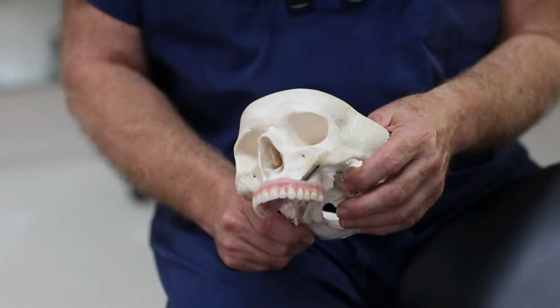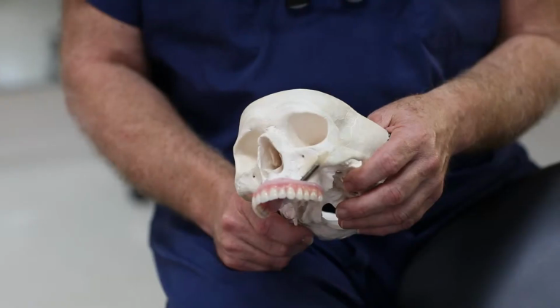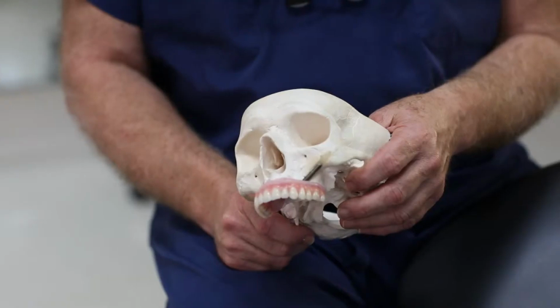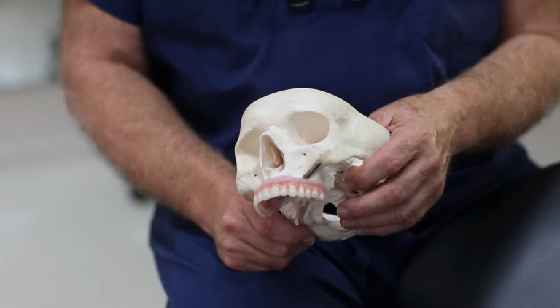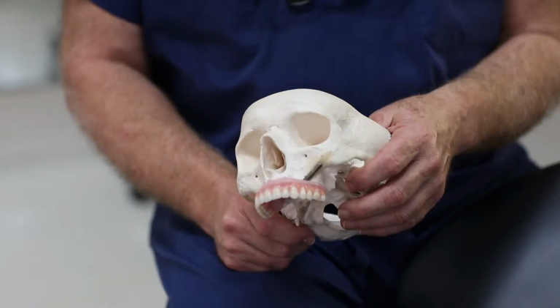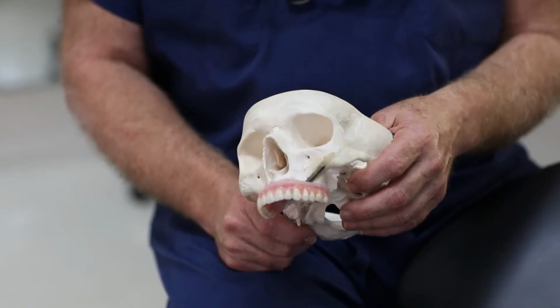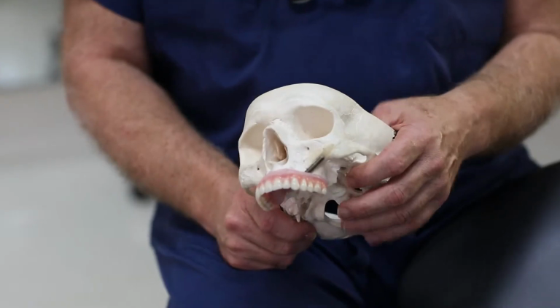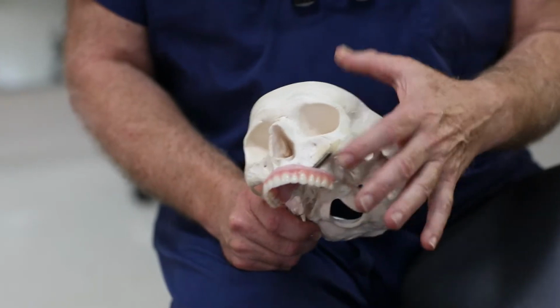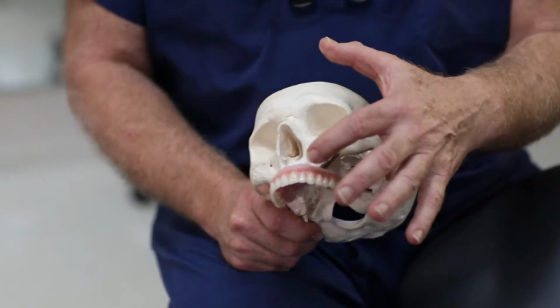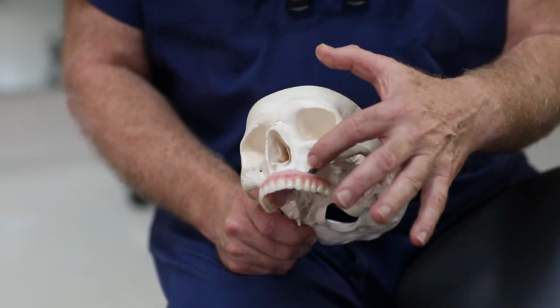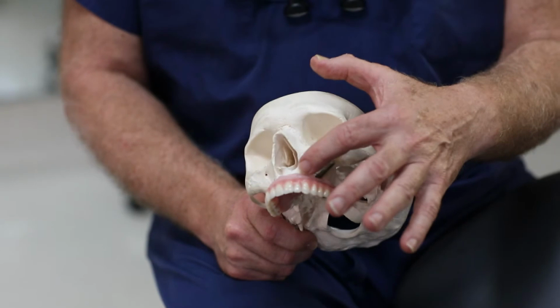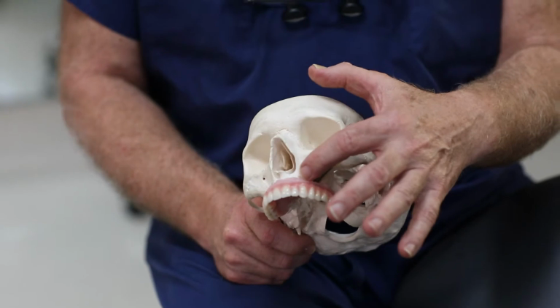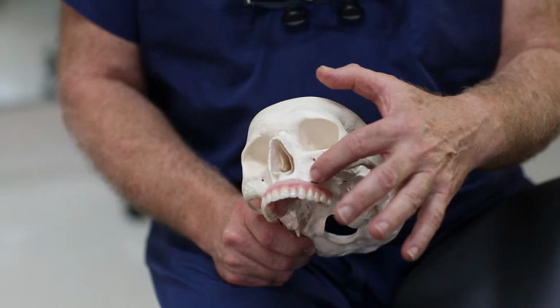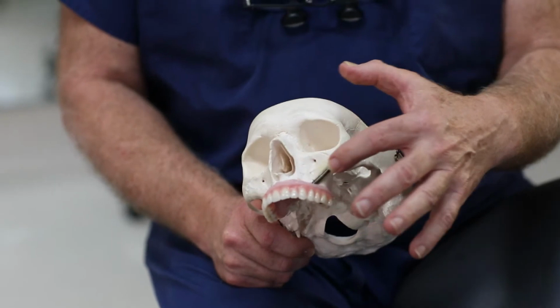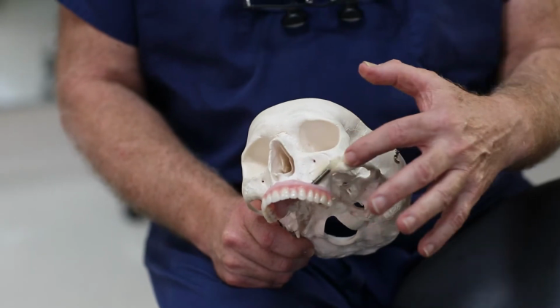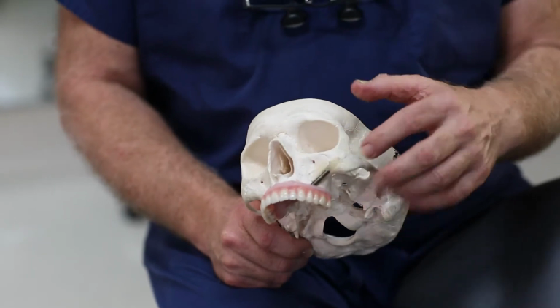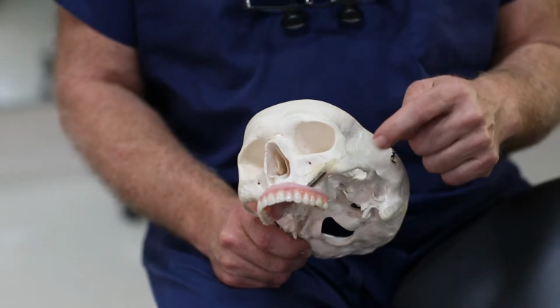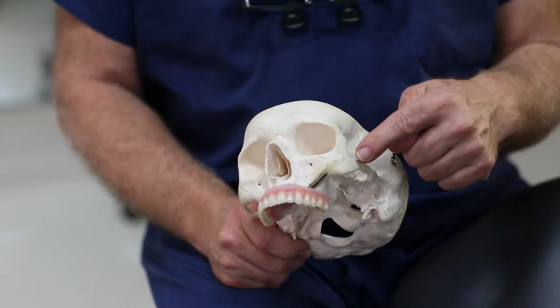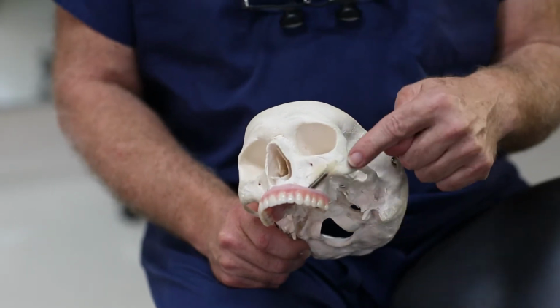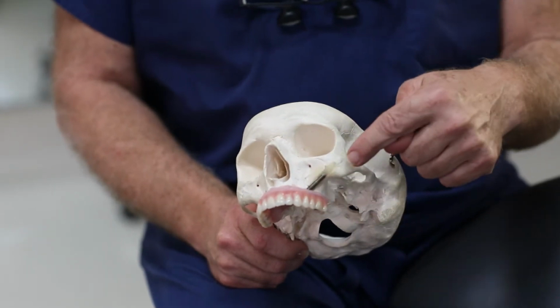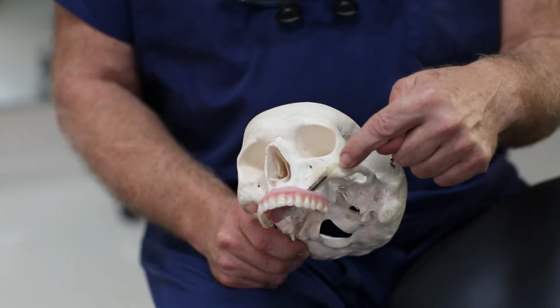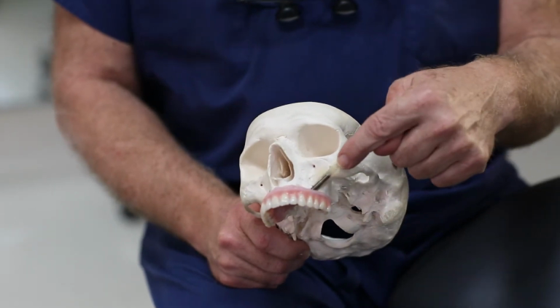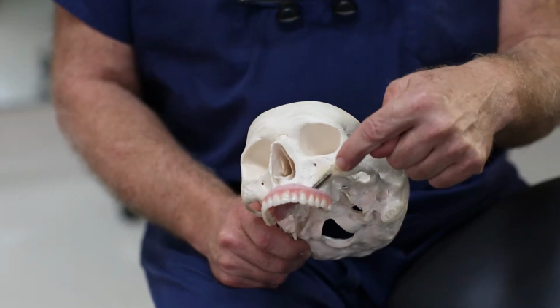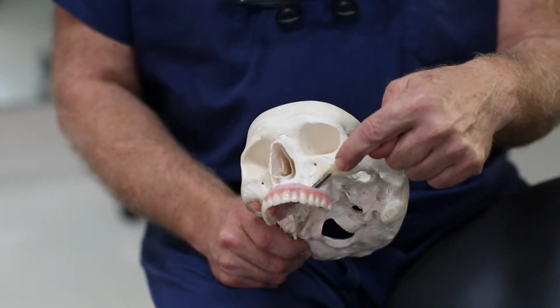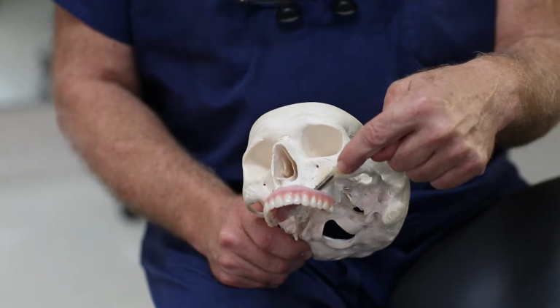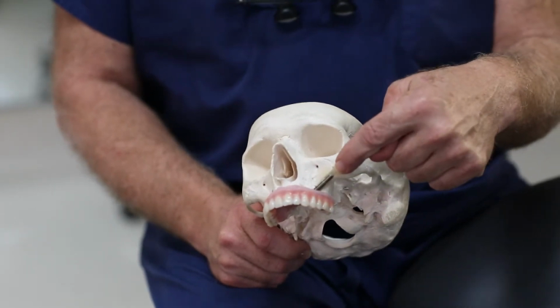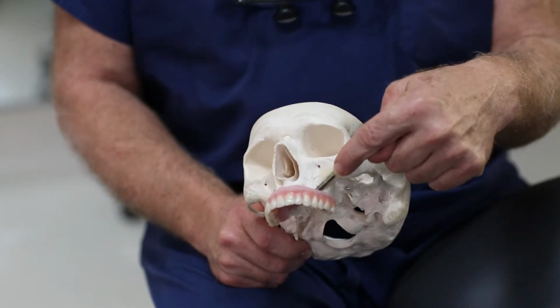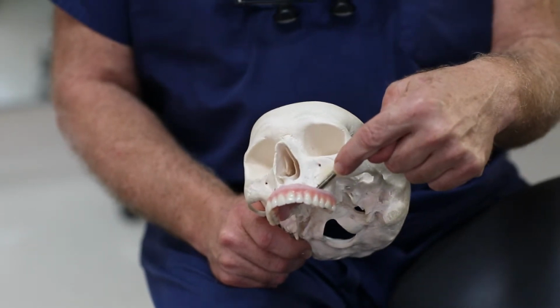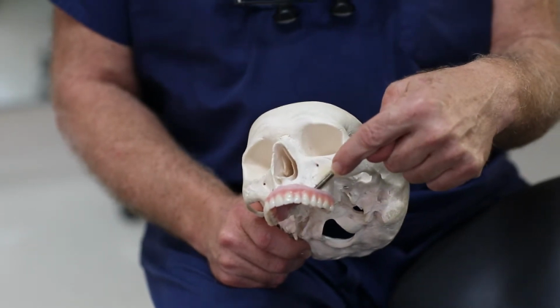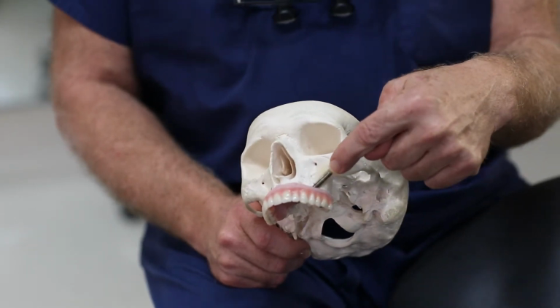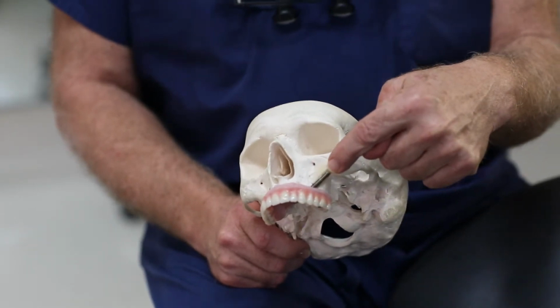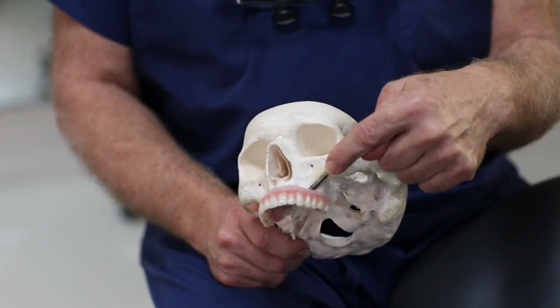The principle of the zygoma is it locks into this bone here called the zygoma bone.